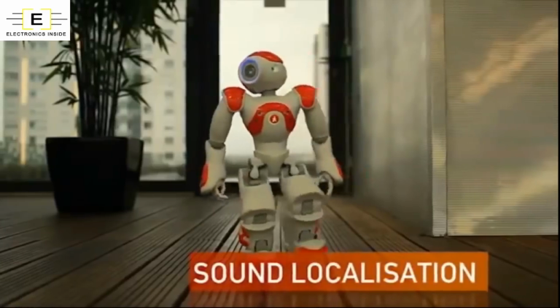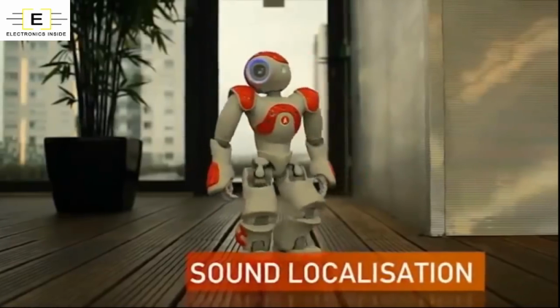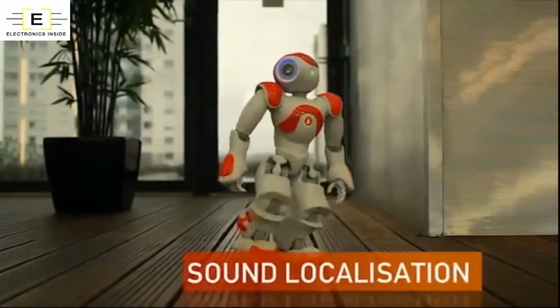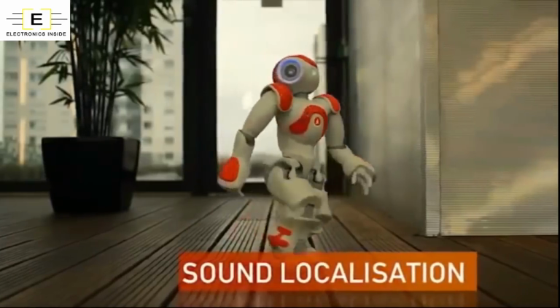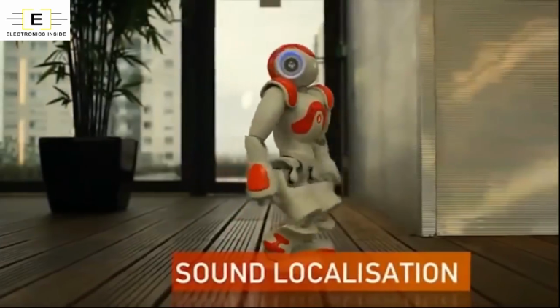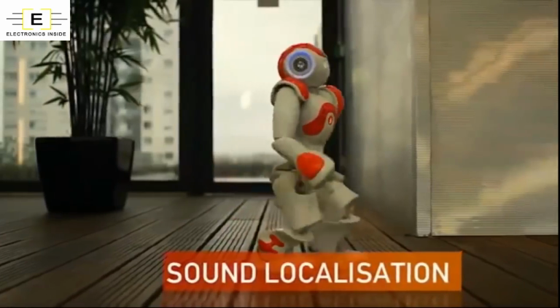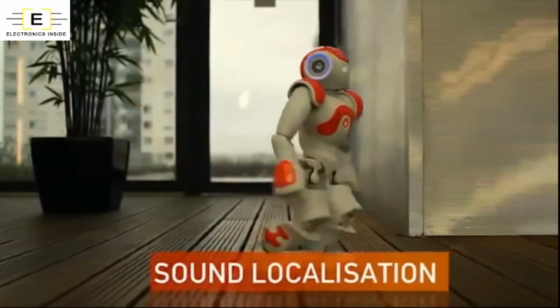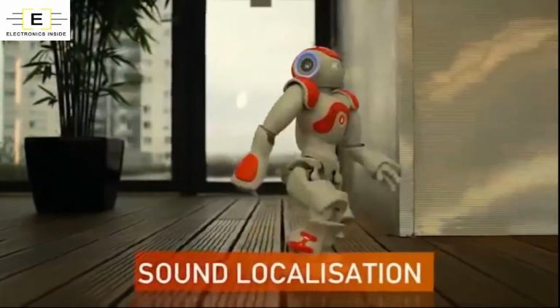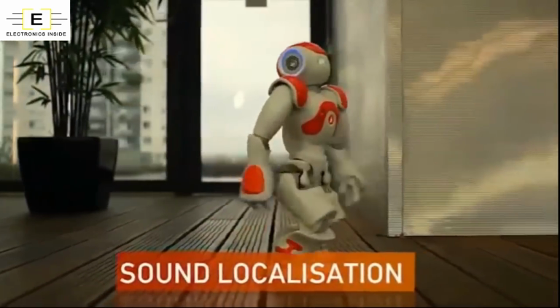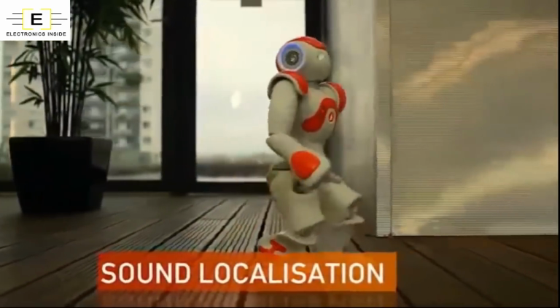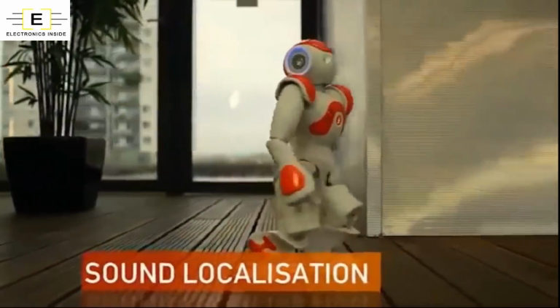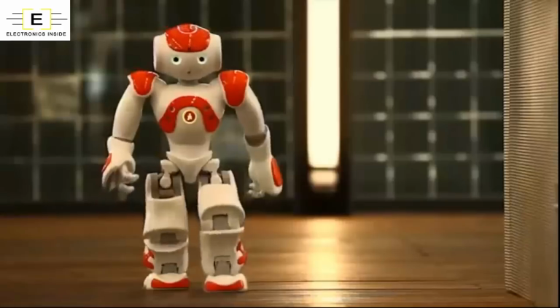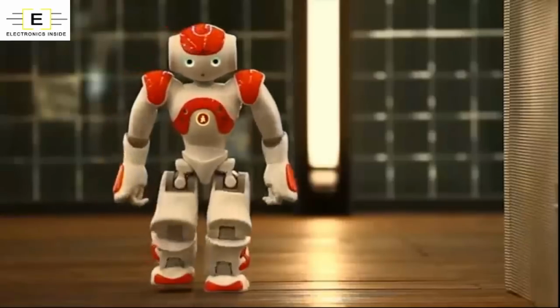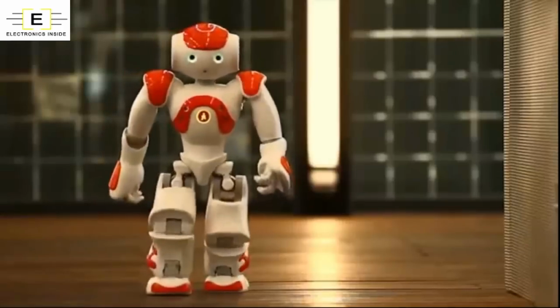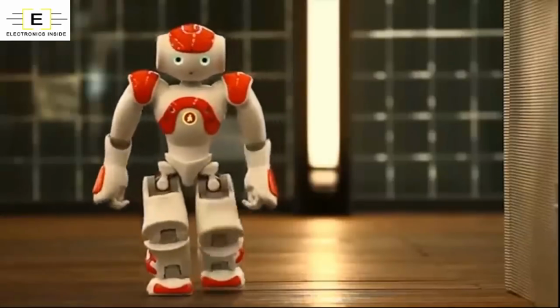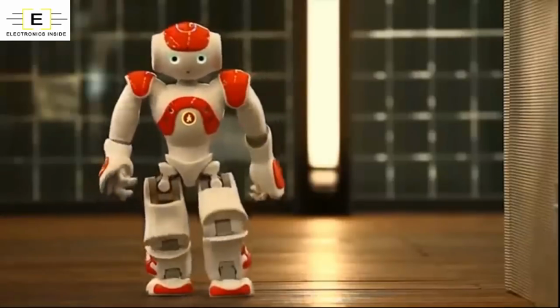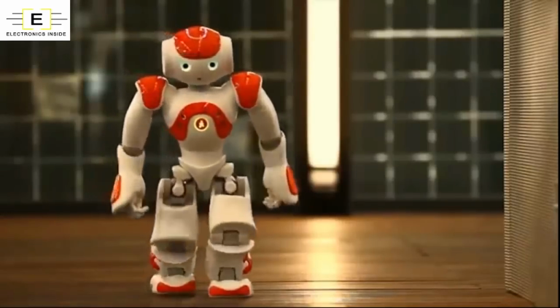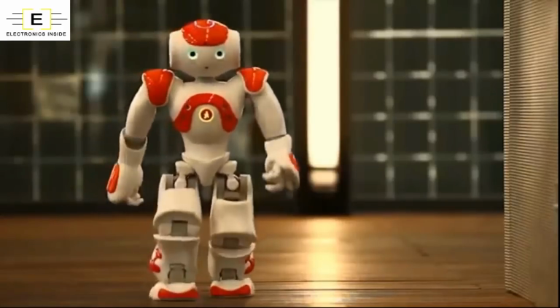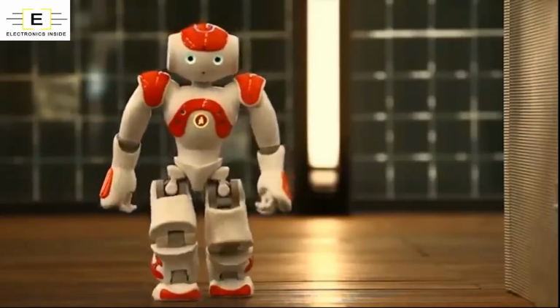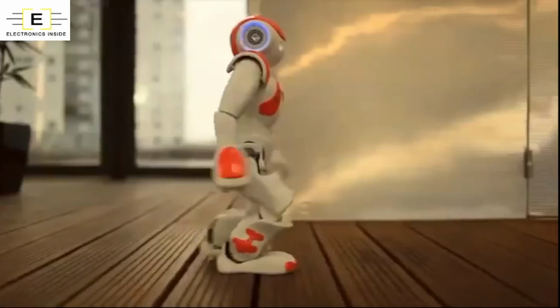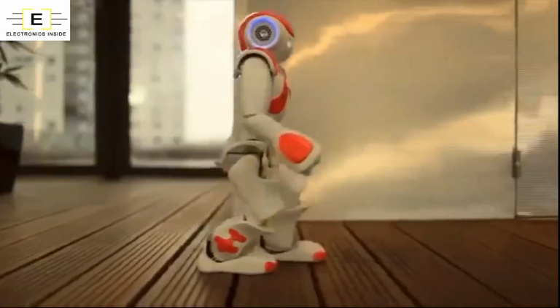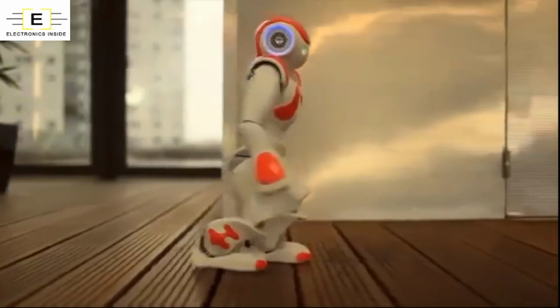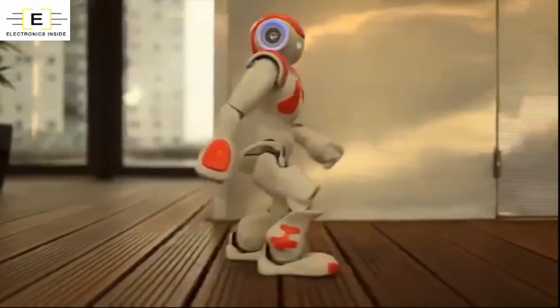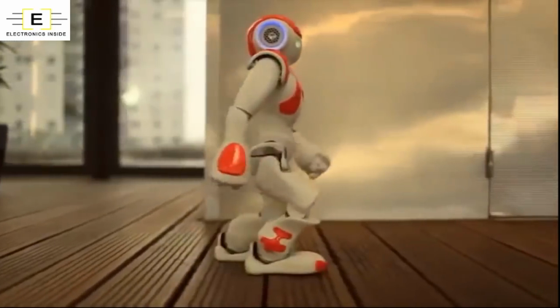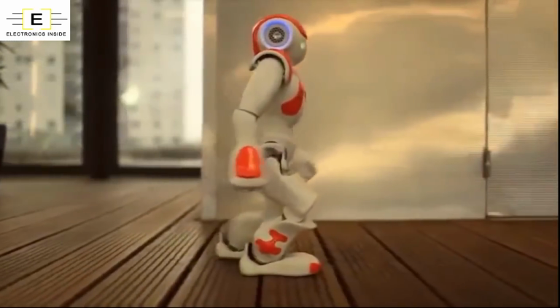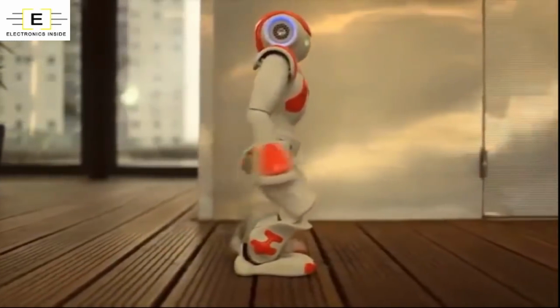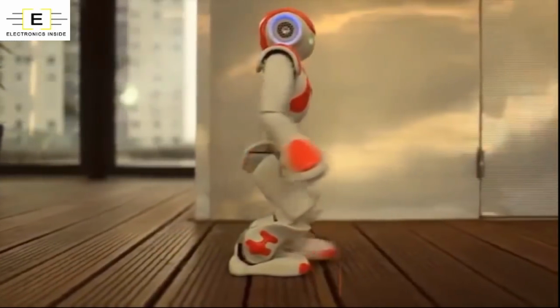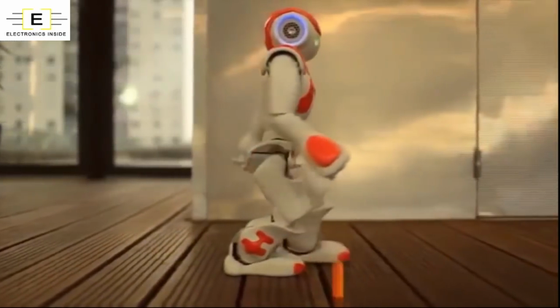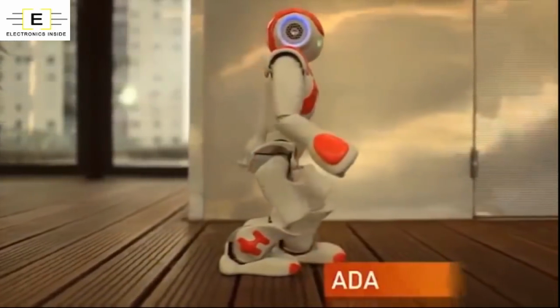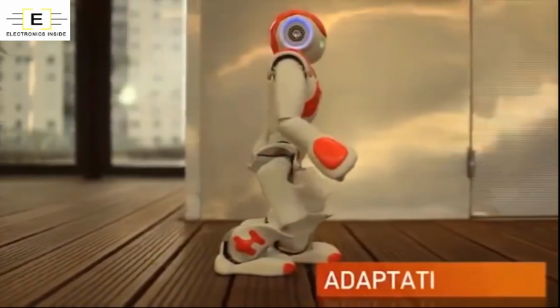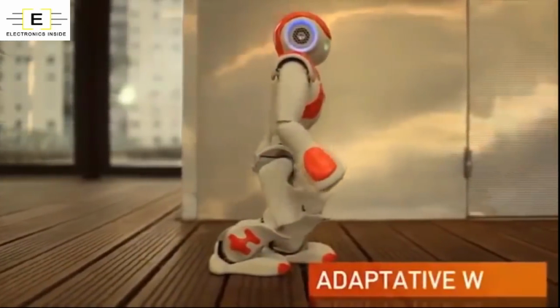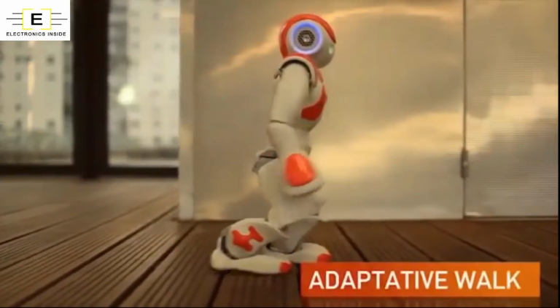Though the principal applications are developed by SoftBank Robotics, NAO won't grow on his own.